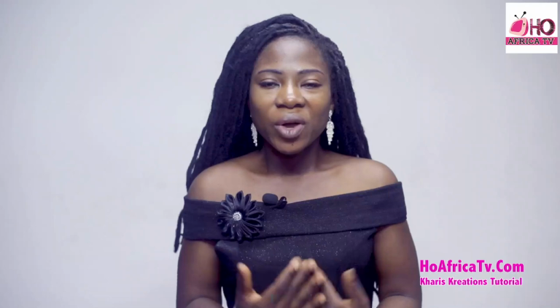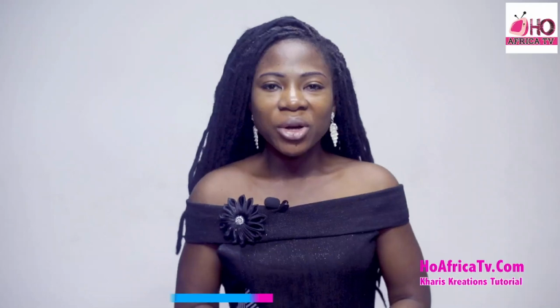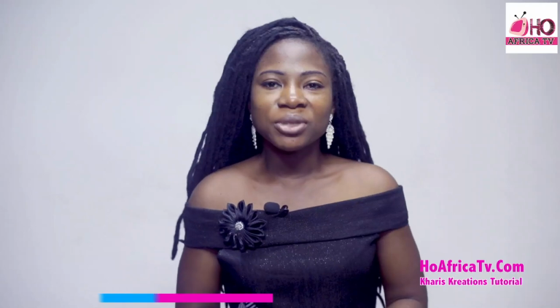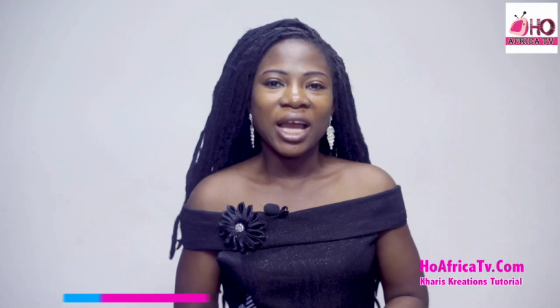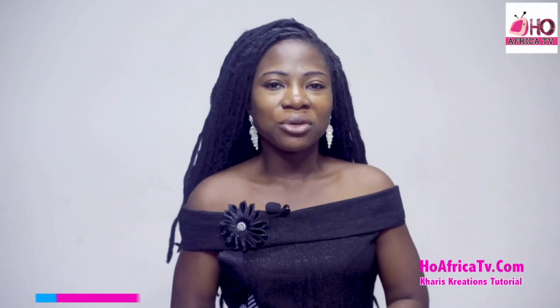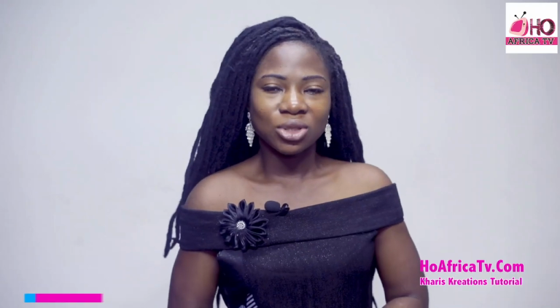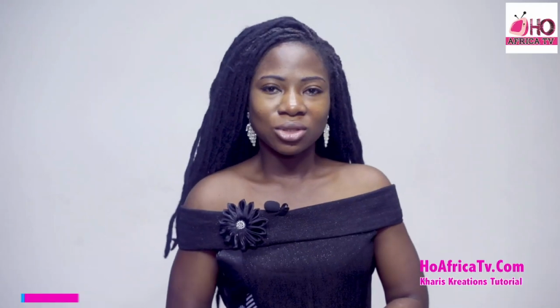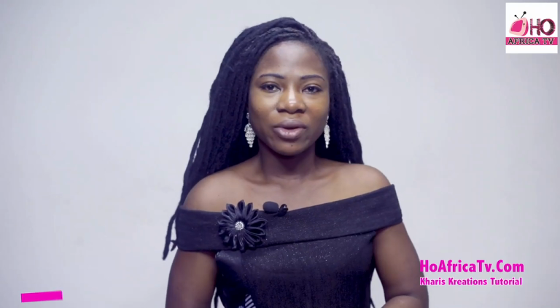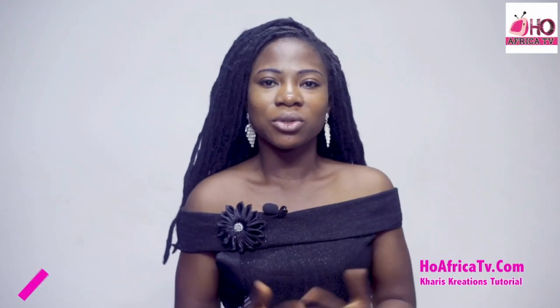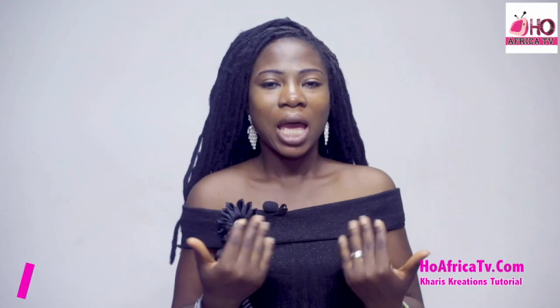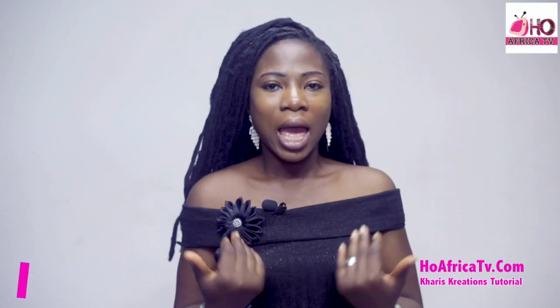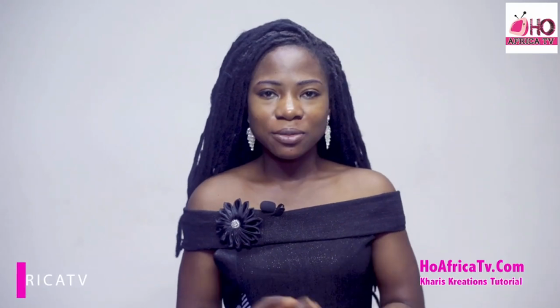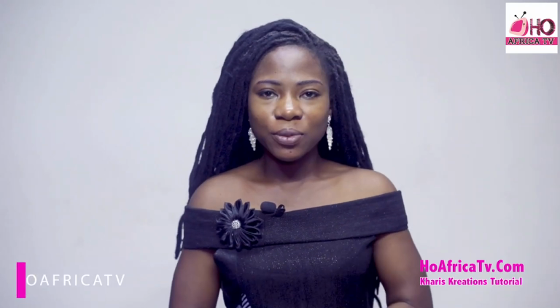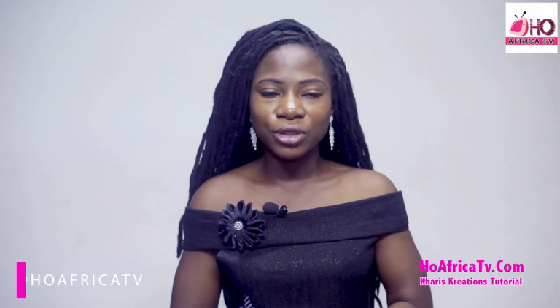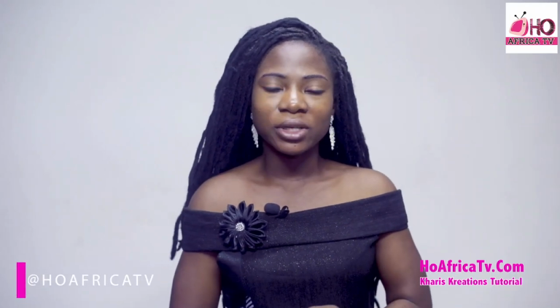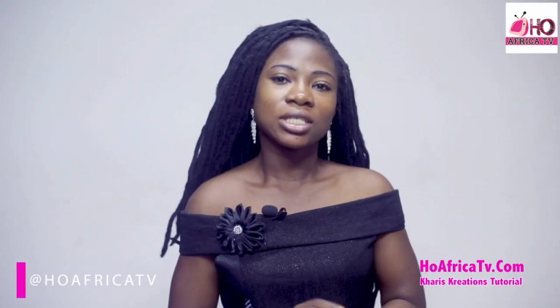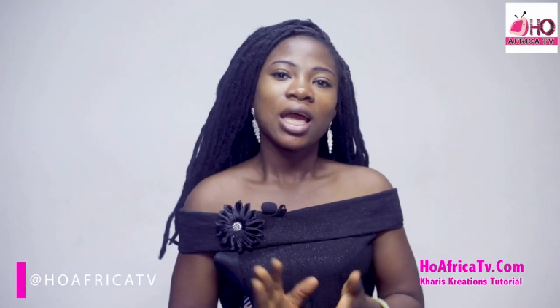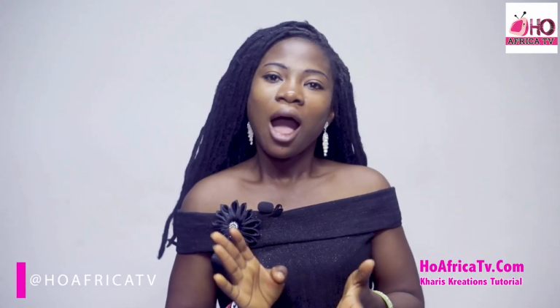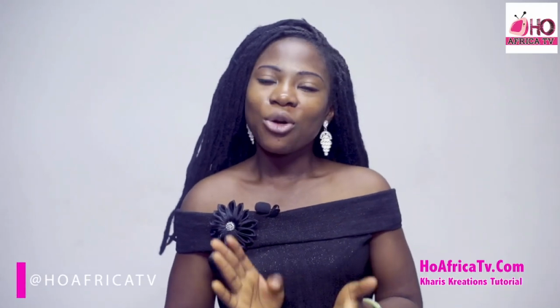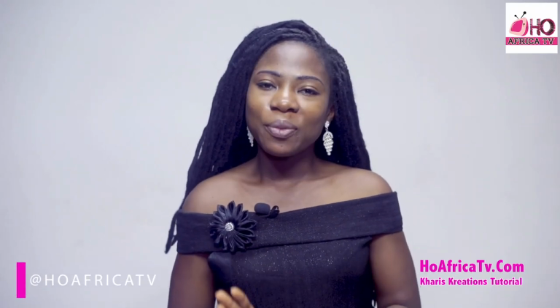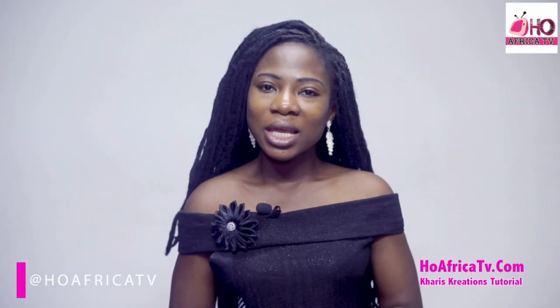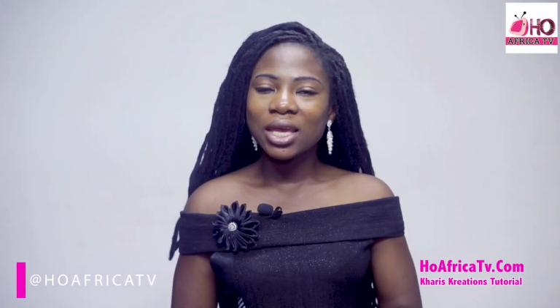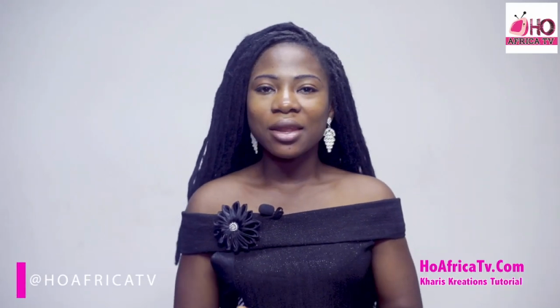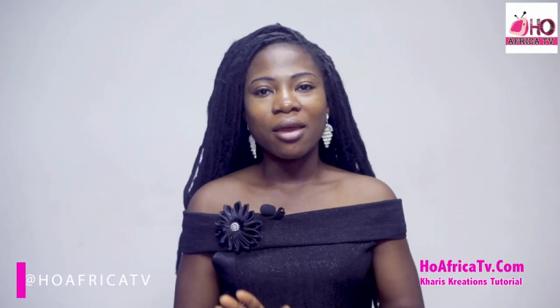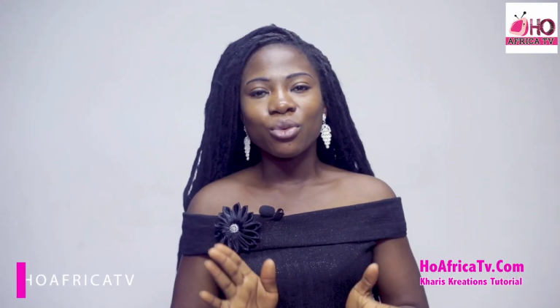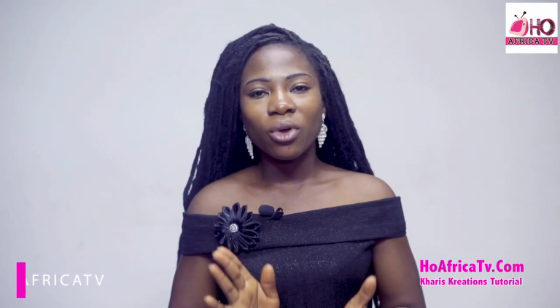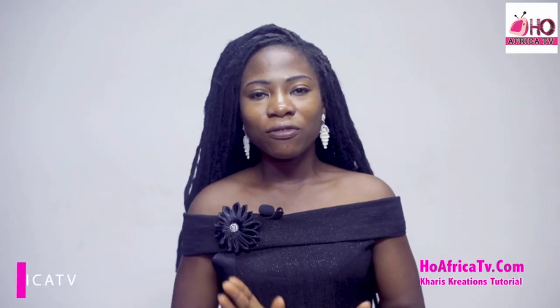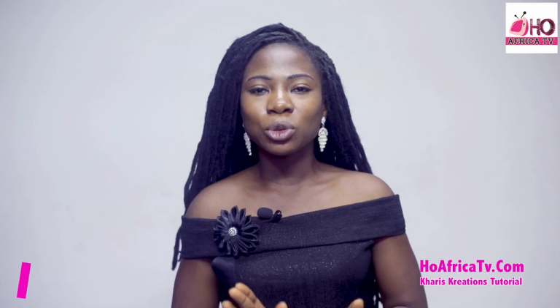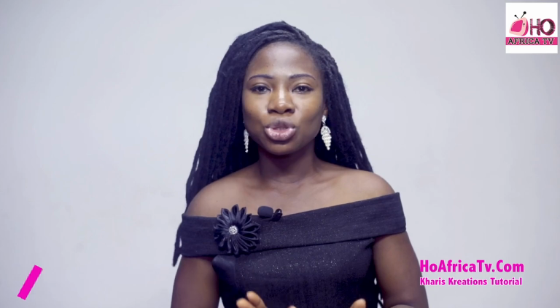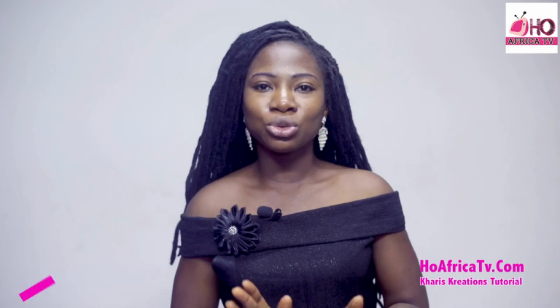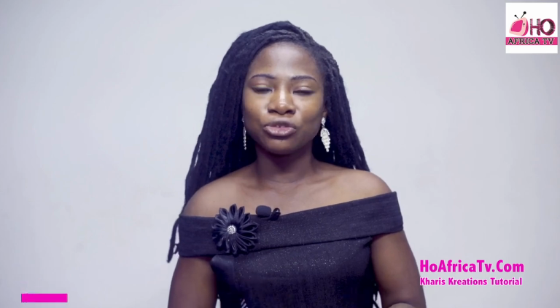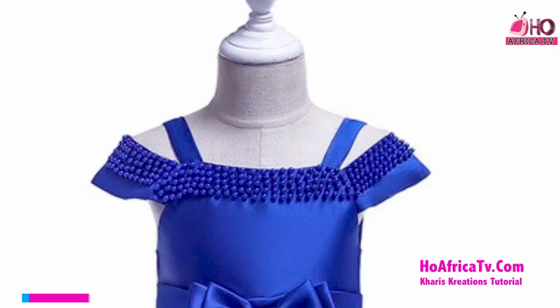Welcome to Karis Tutorials. I'm Simeon Grace. I'll be making a ruffle toe dress.